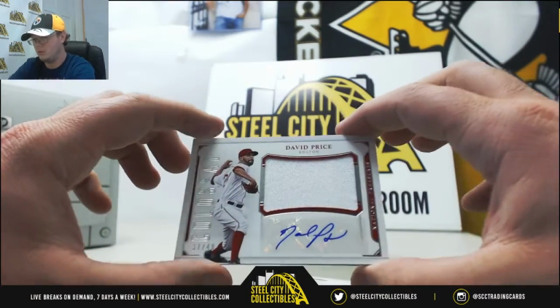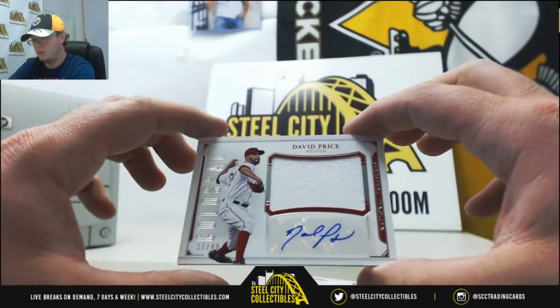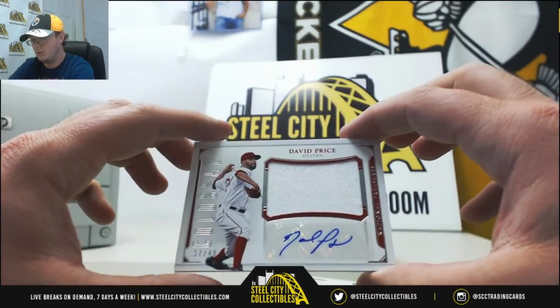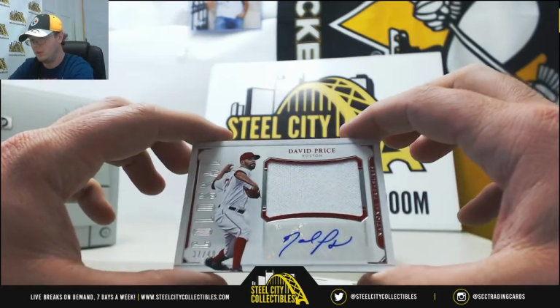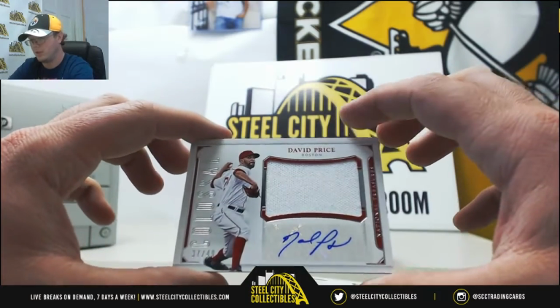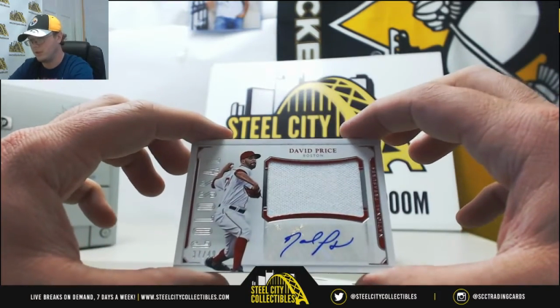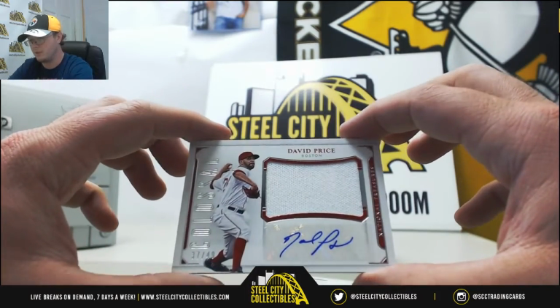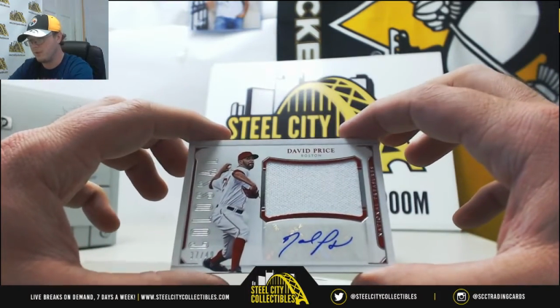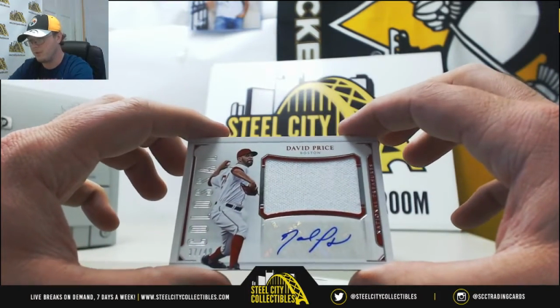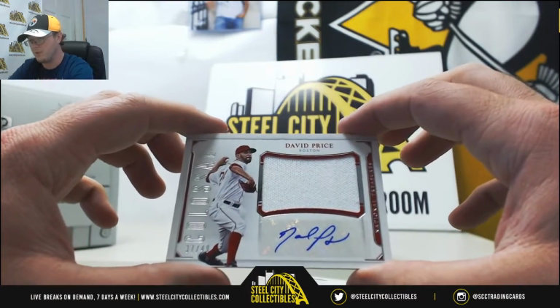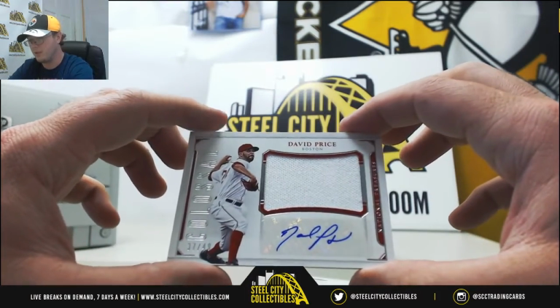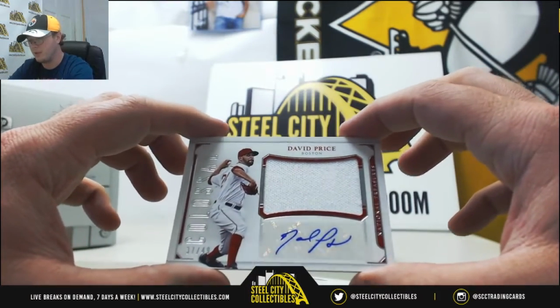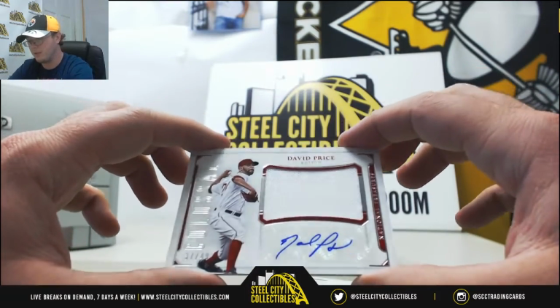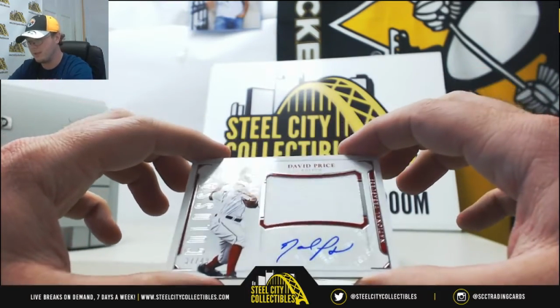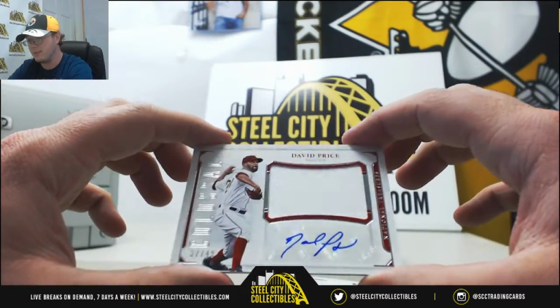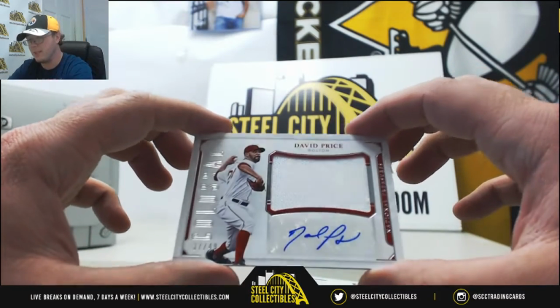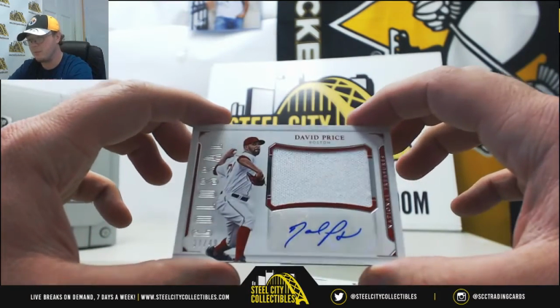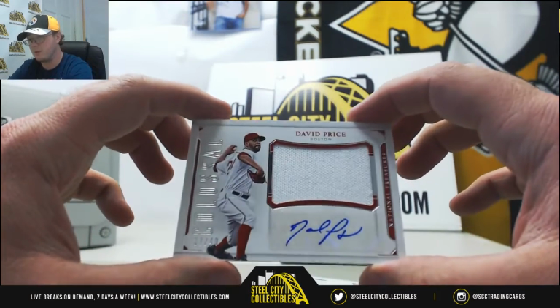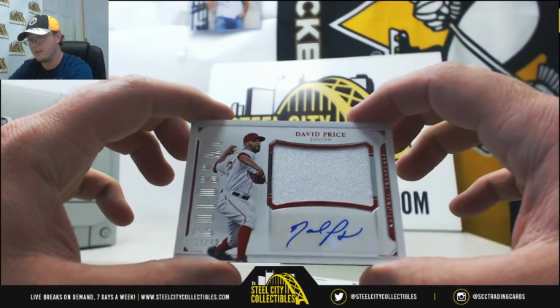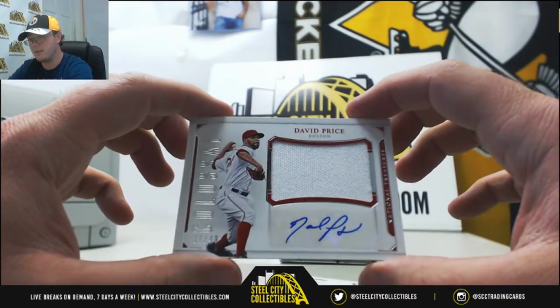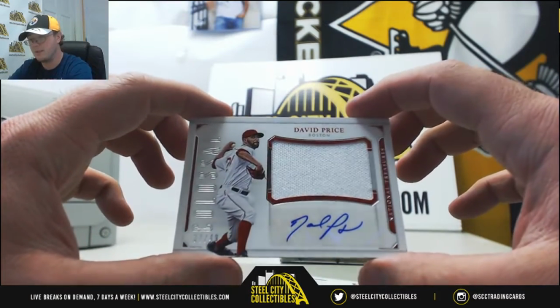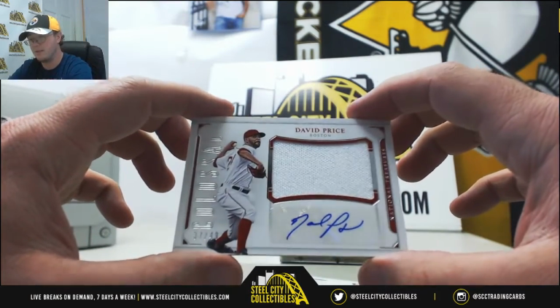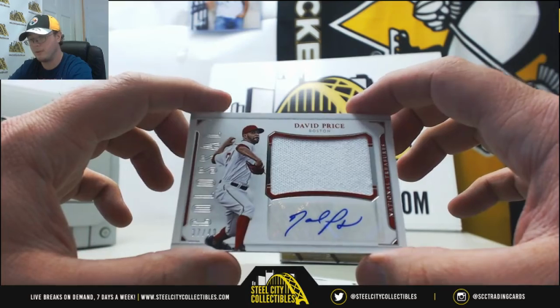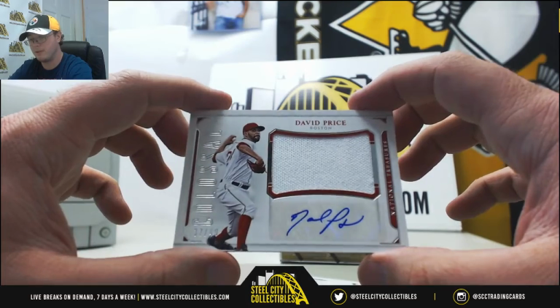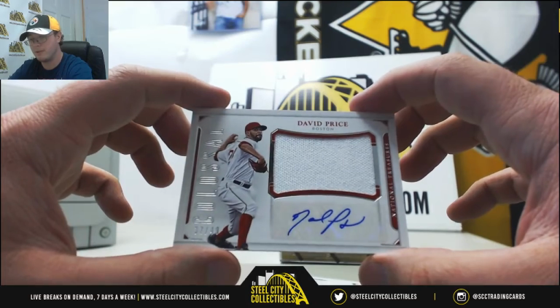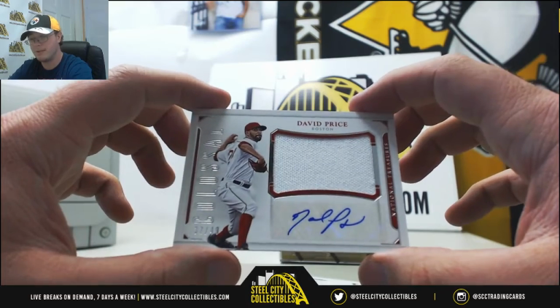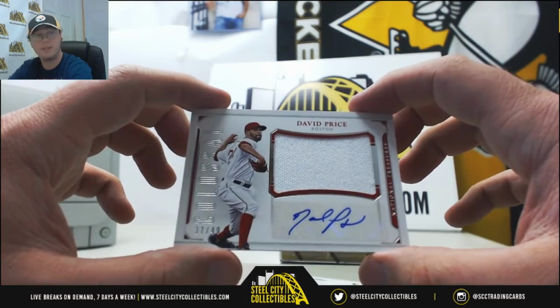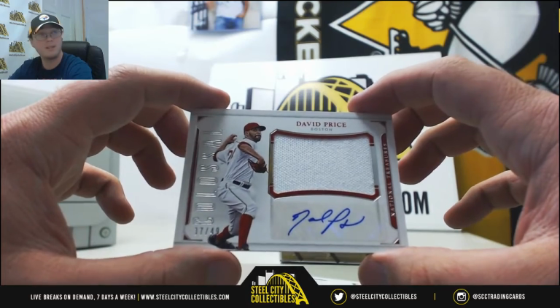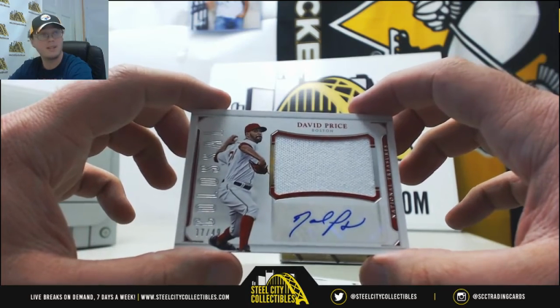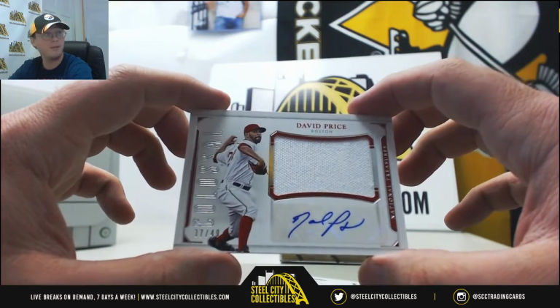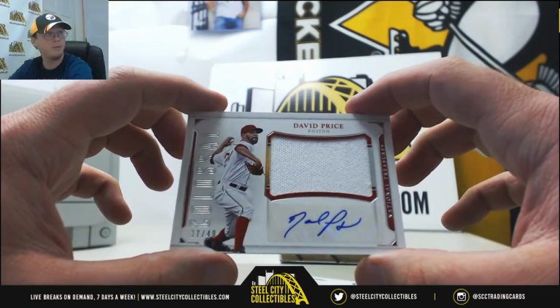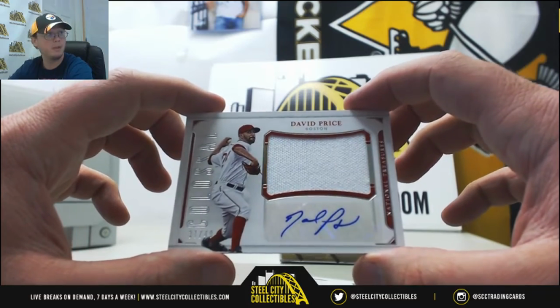Here we've got a Colossal Jersey Autograph — David Price for the Red Sox, 37 of 49.